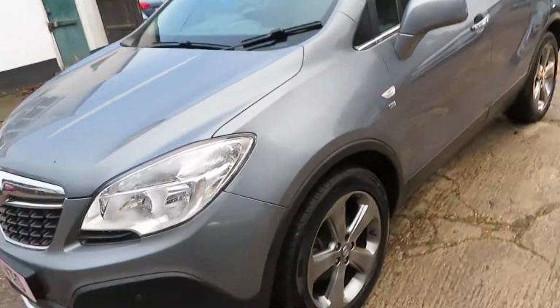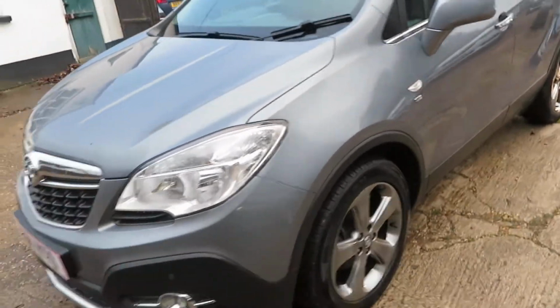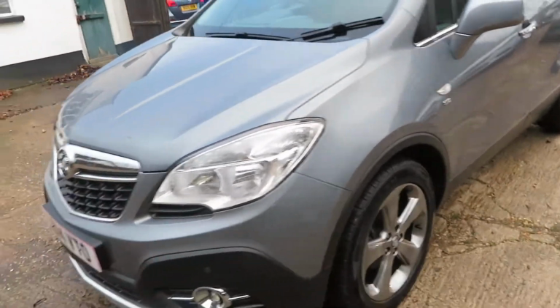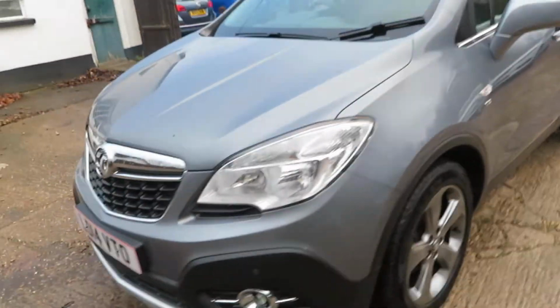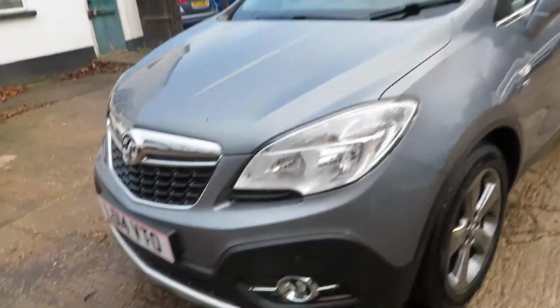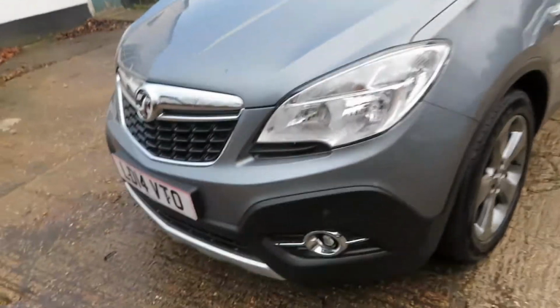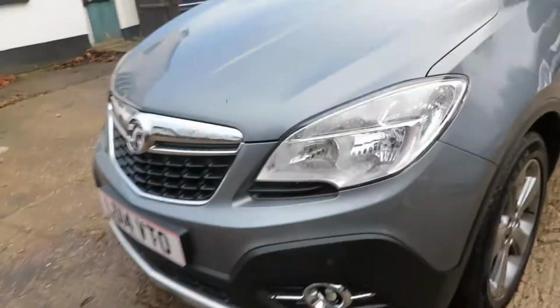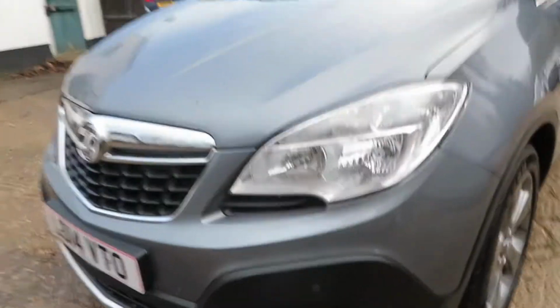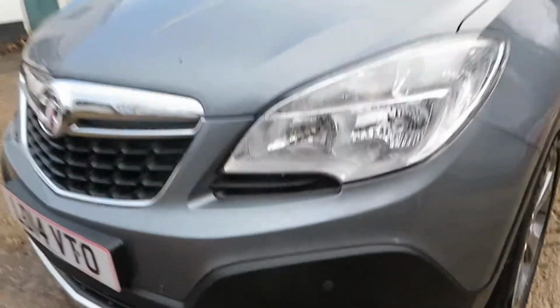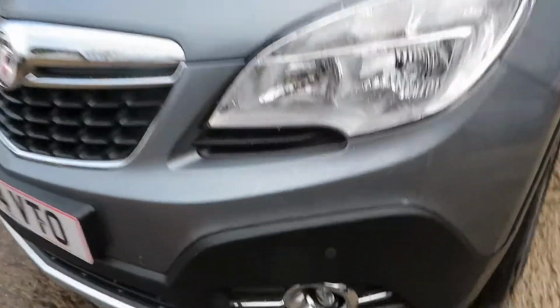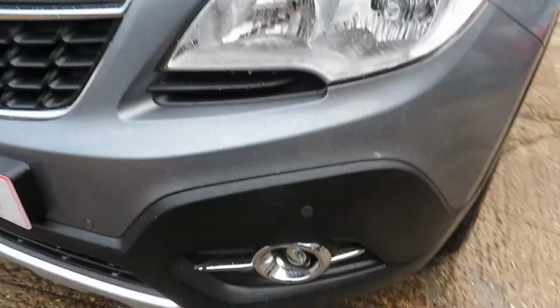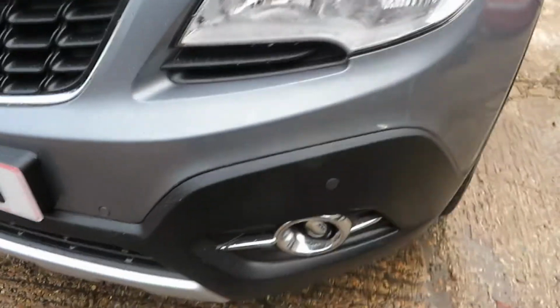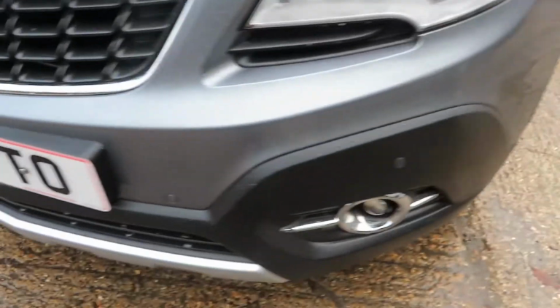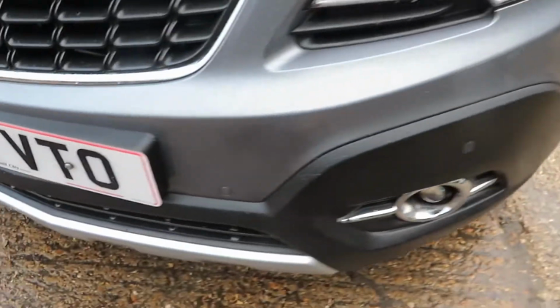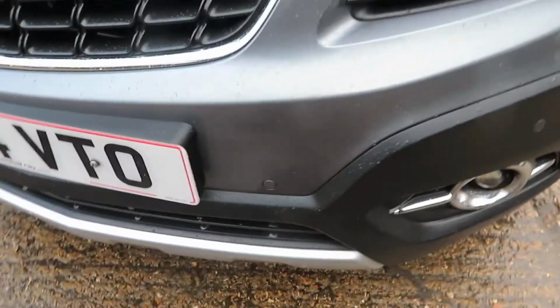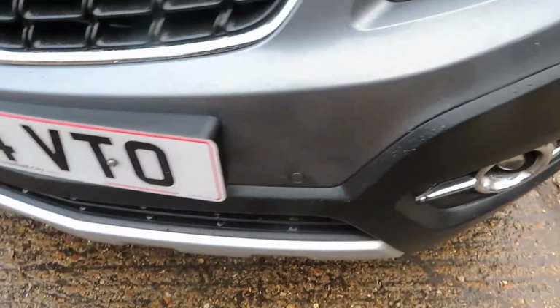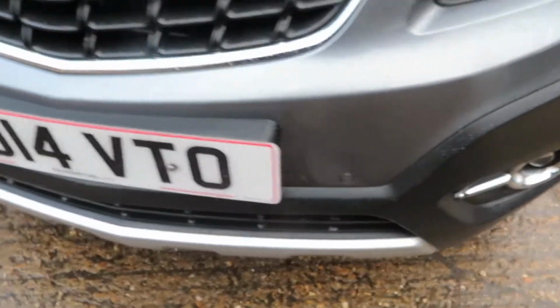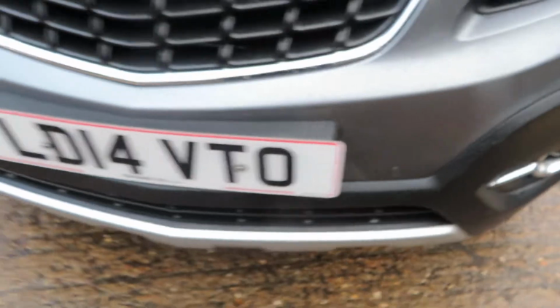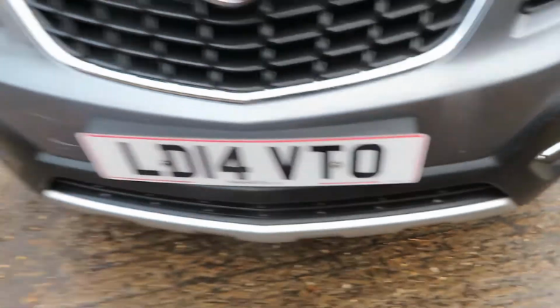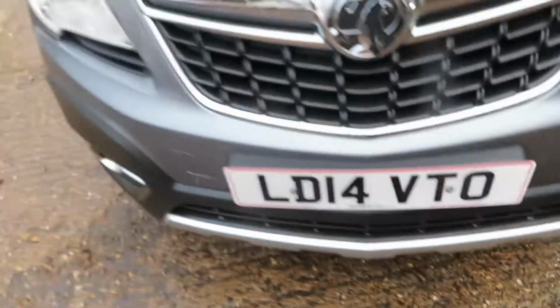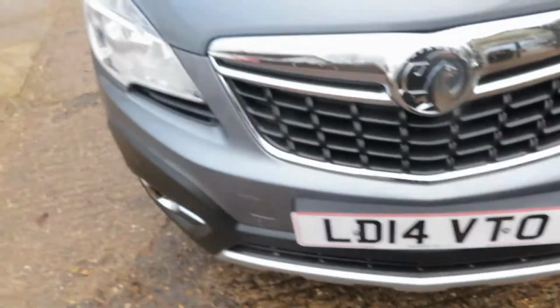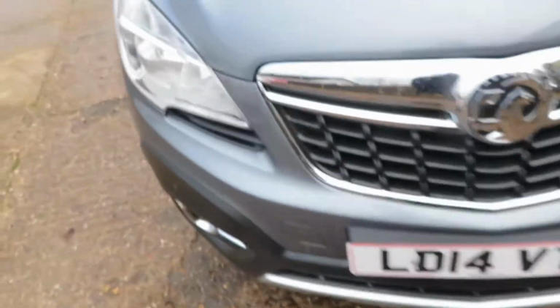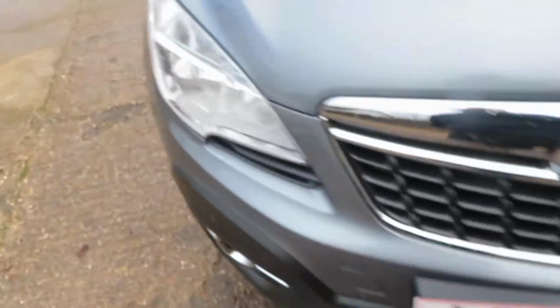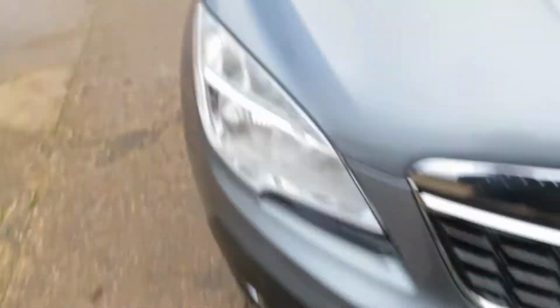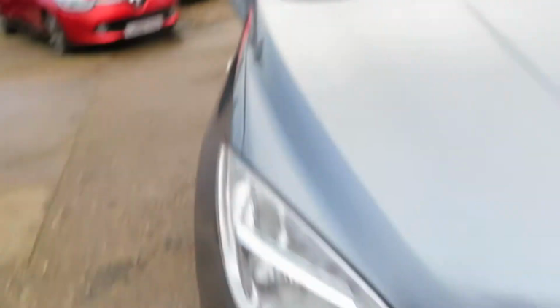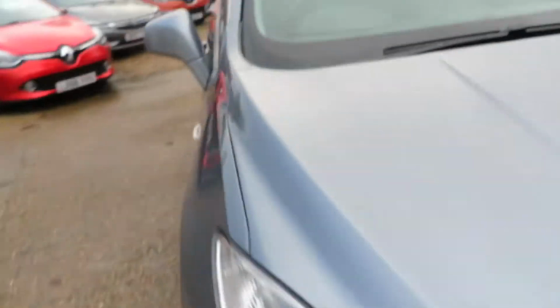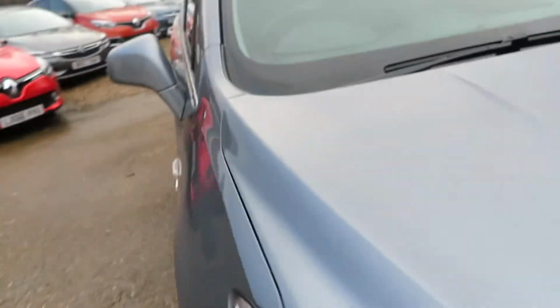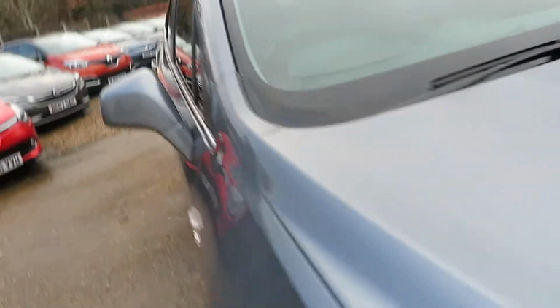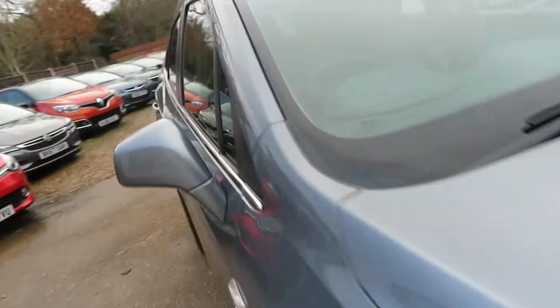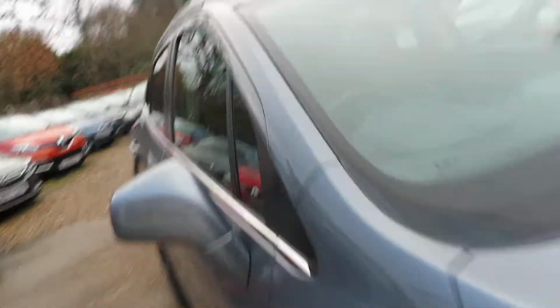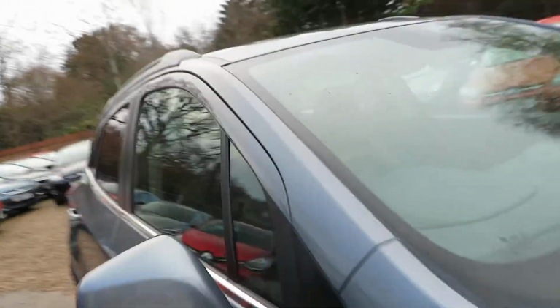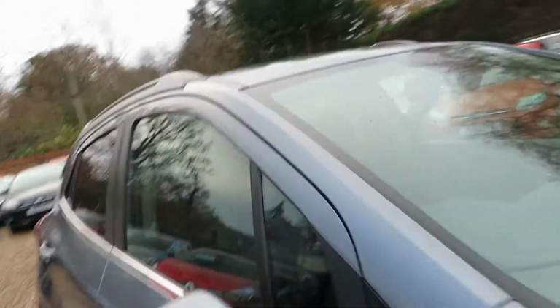This is a metallic grey. There's a front parking sensor there.